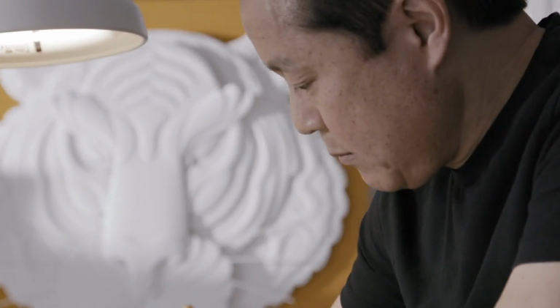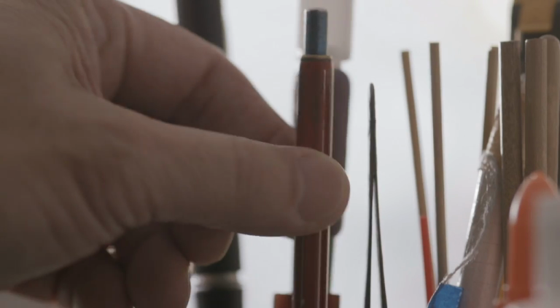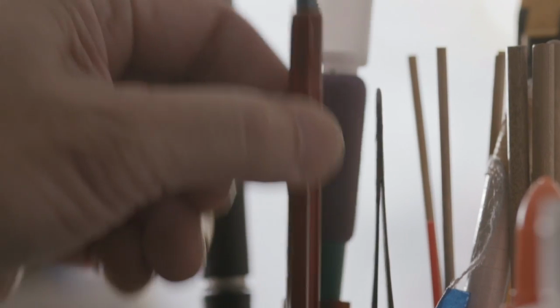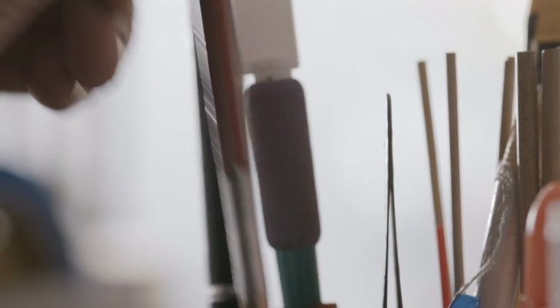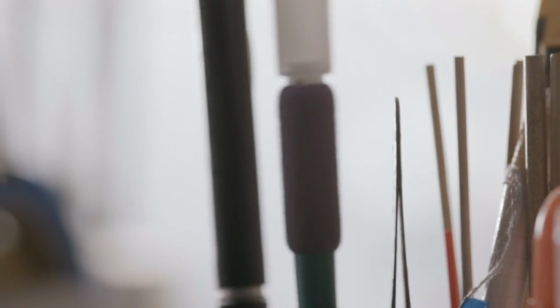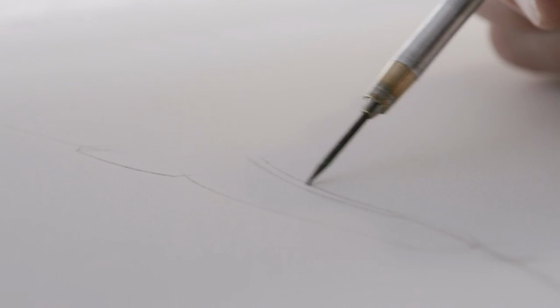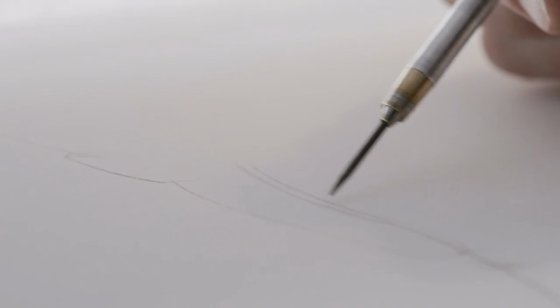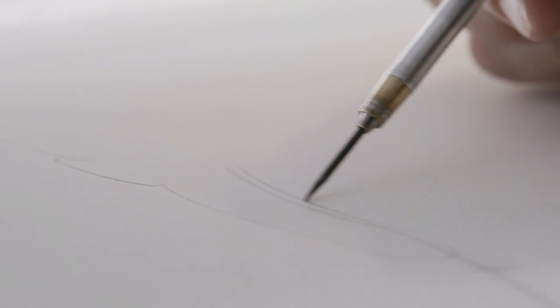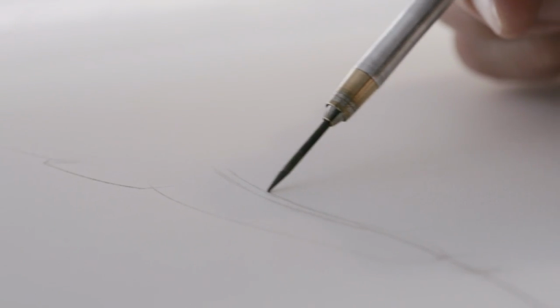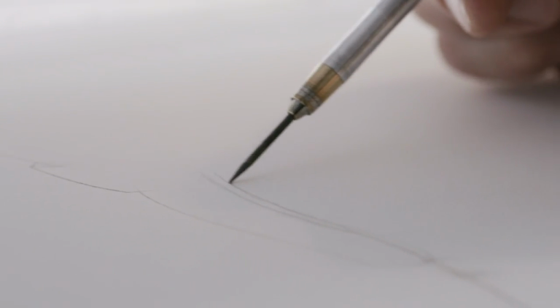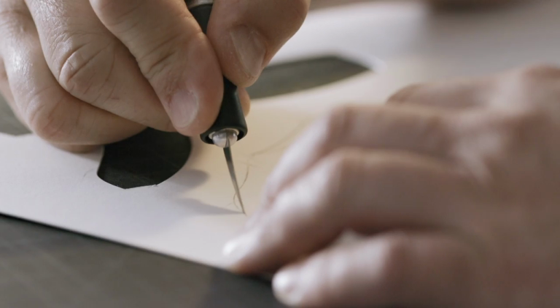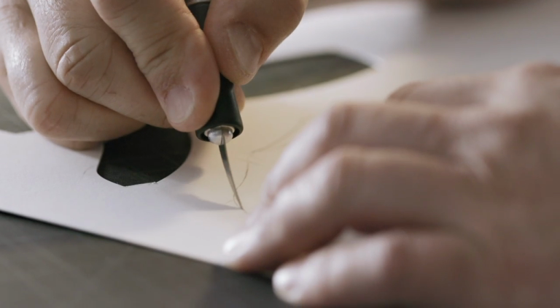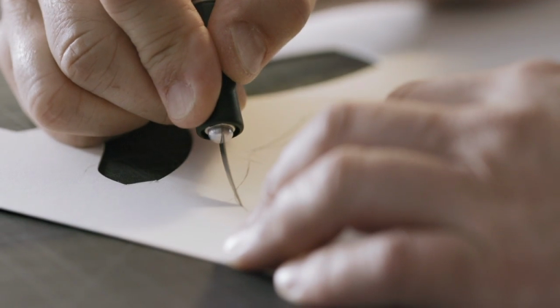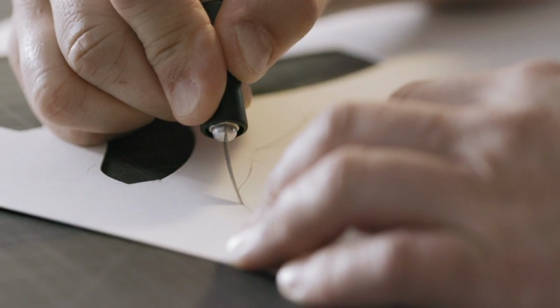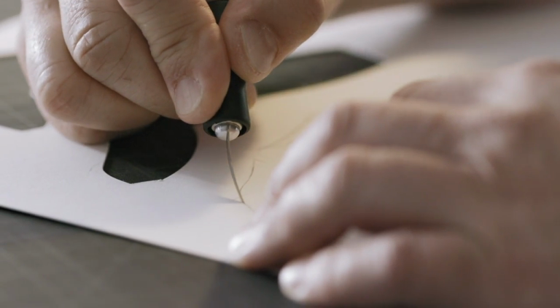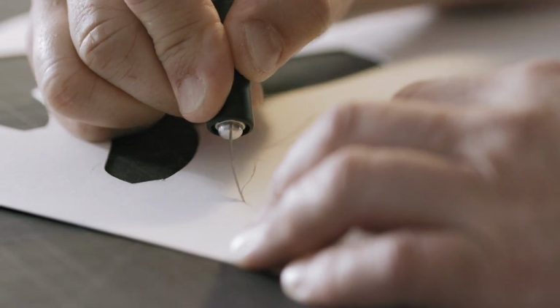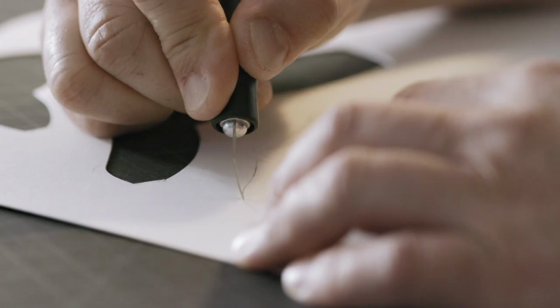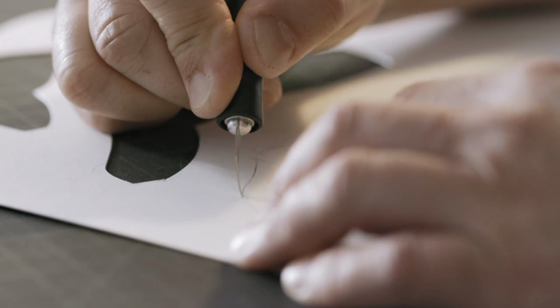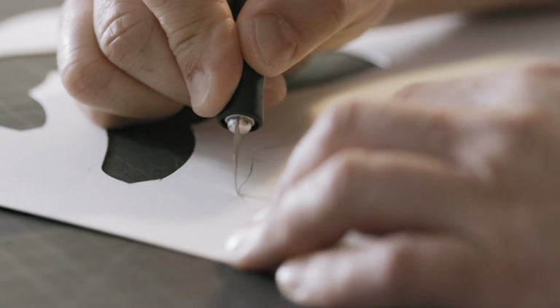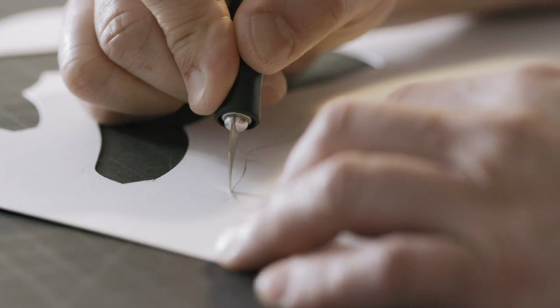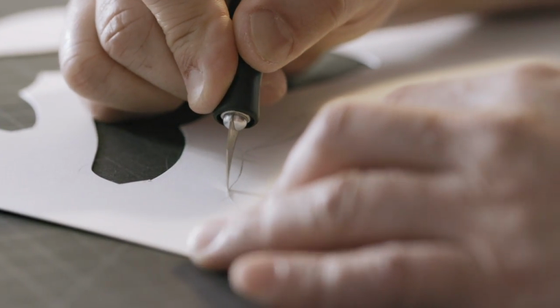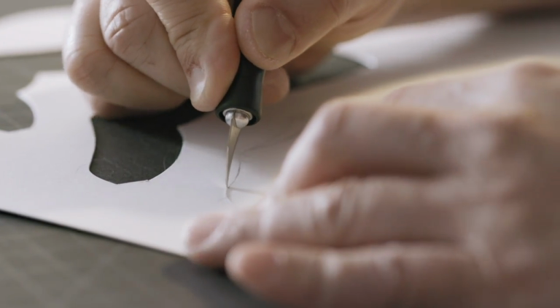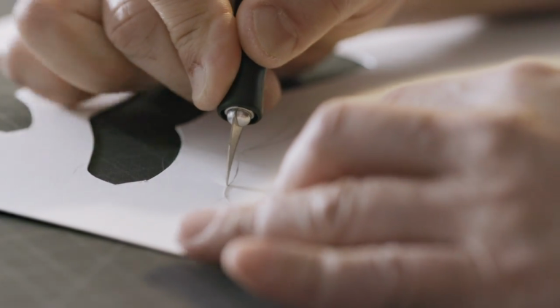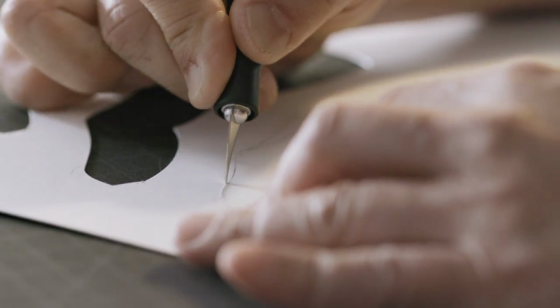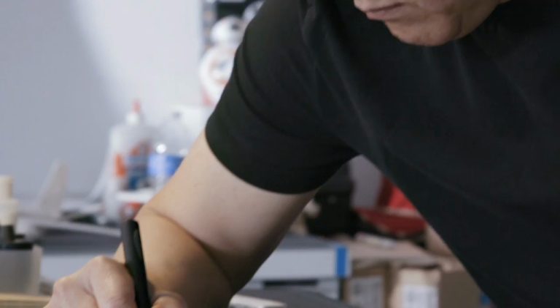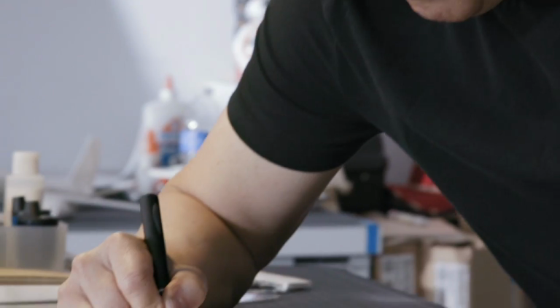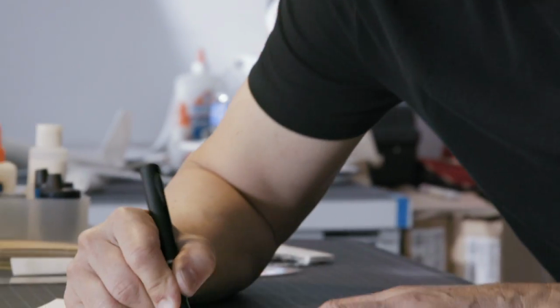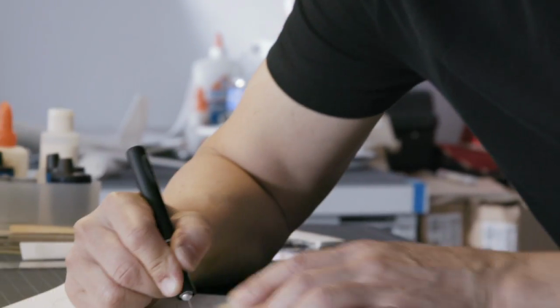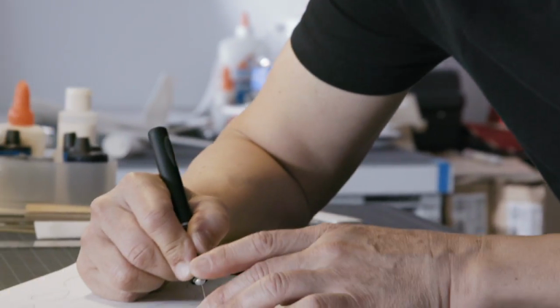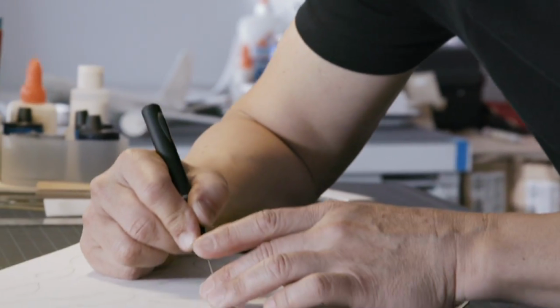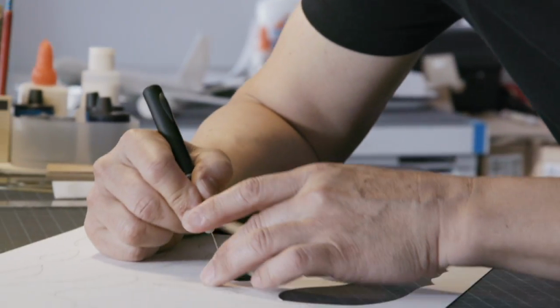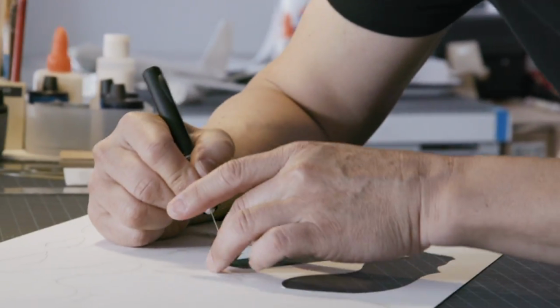Everything I do is very labor-intensive. When I cut these big pieces out, I have to control my breathing. I can't even talk.